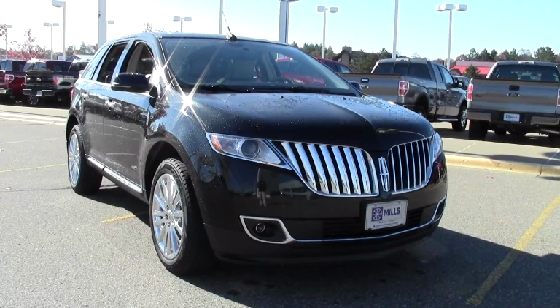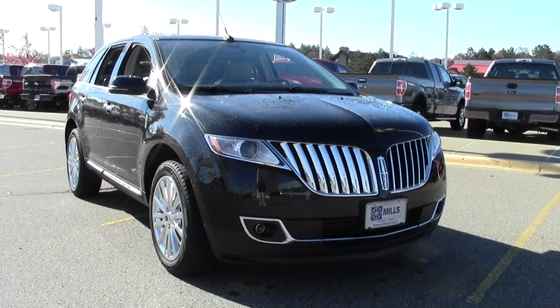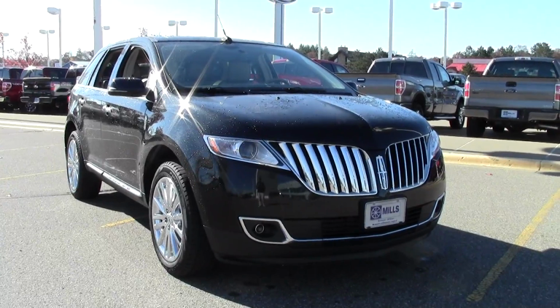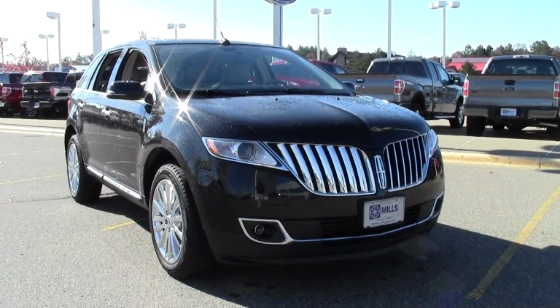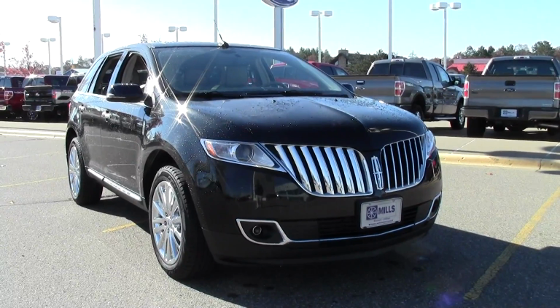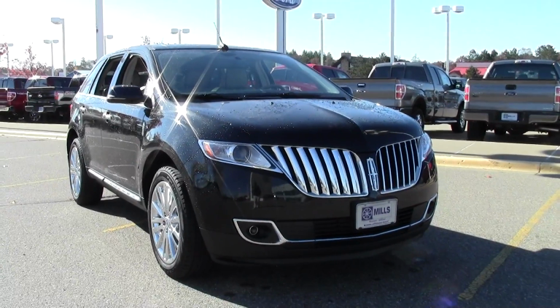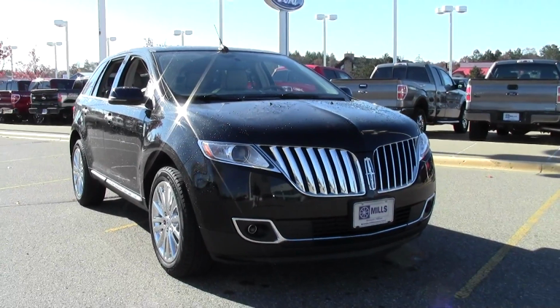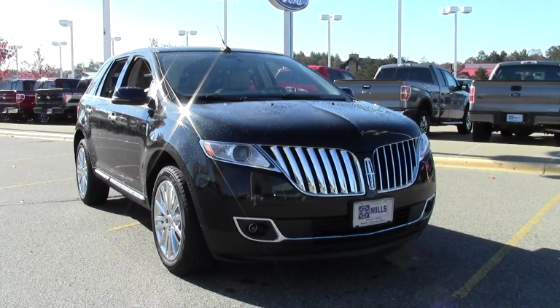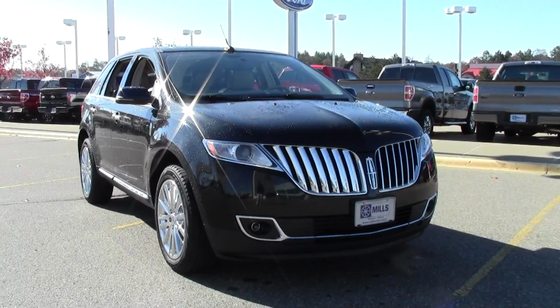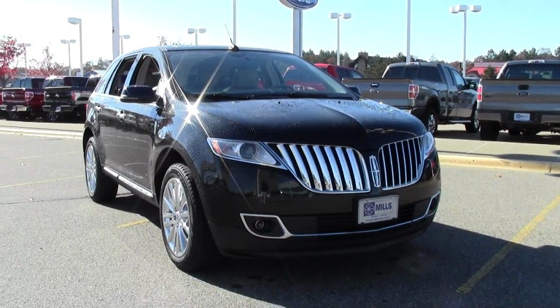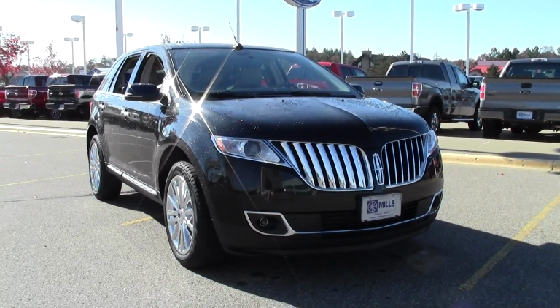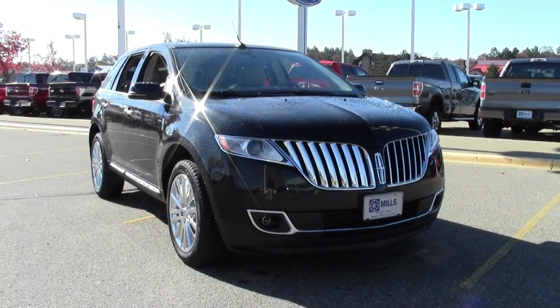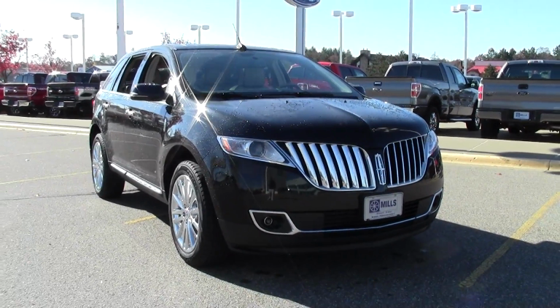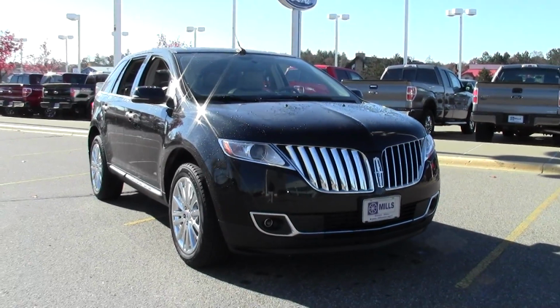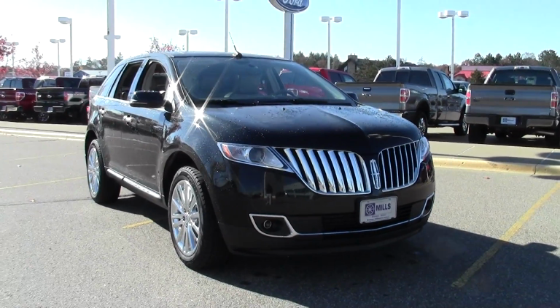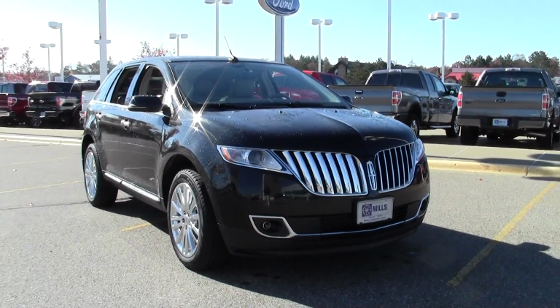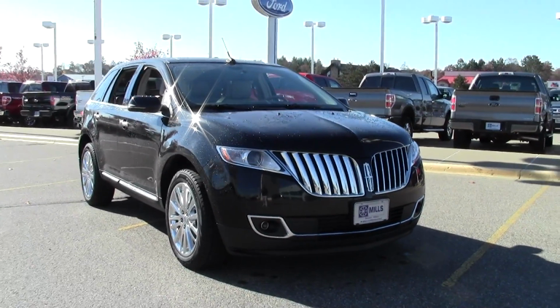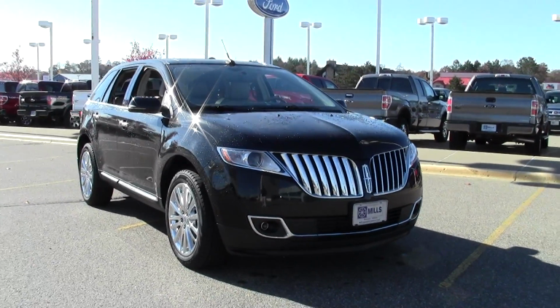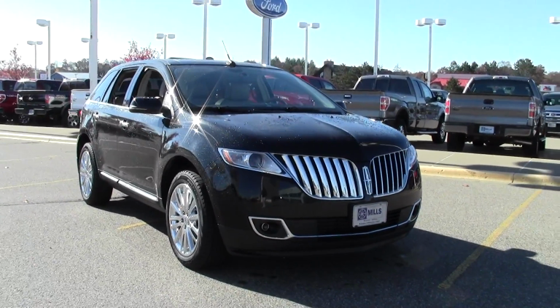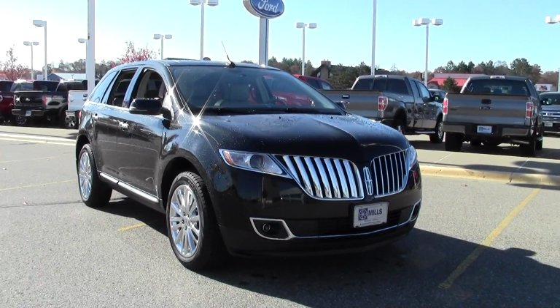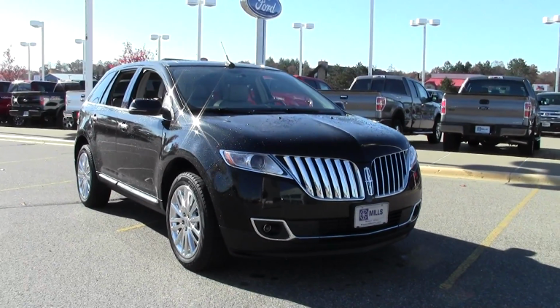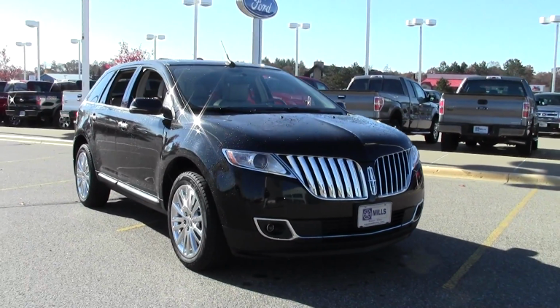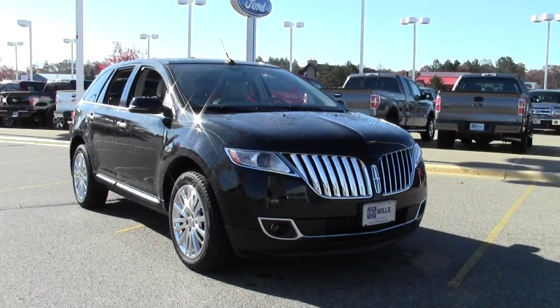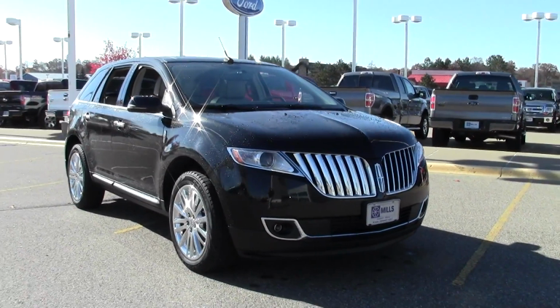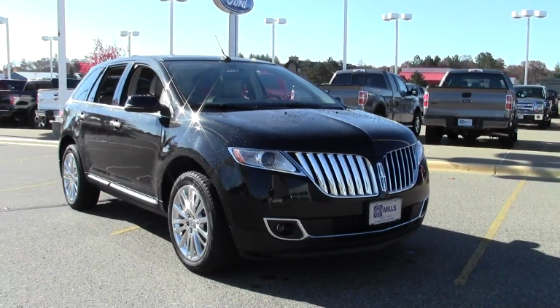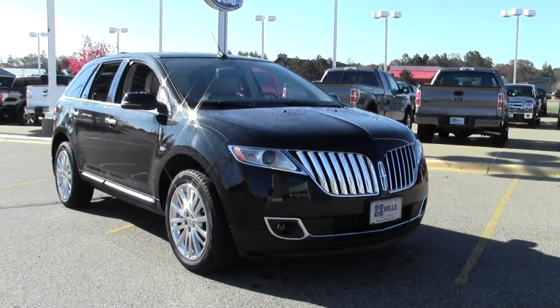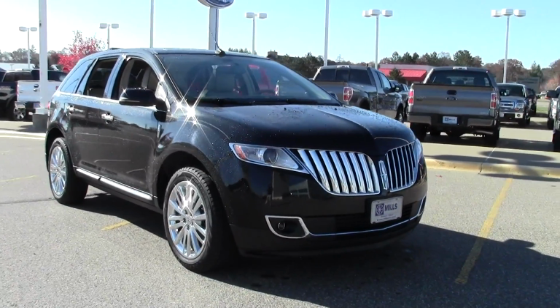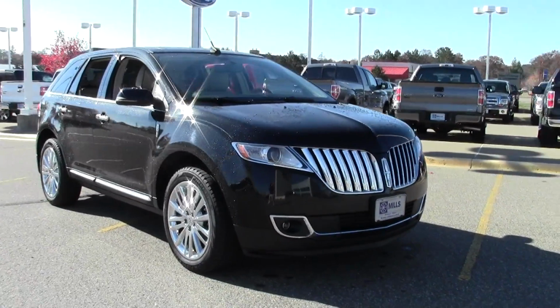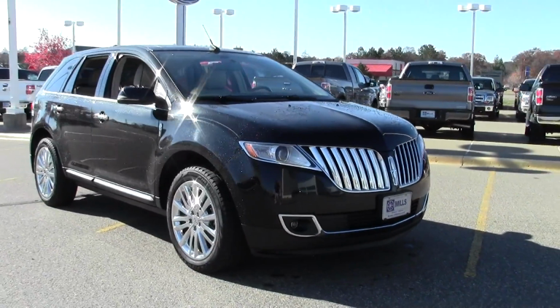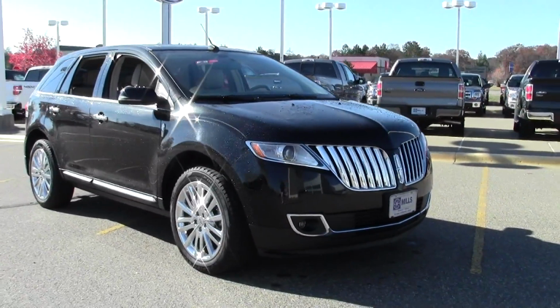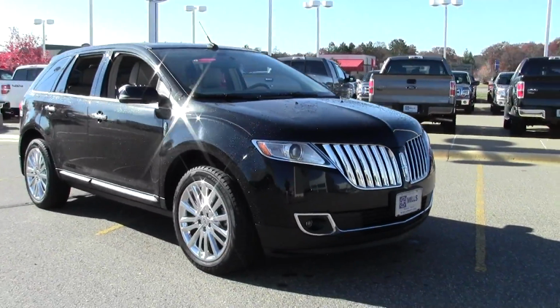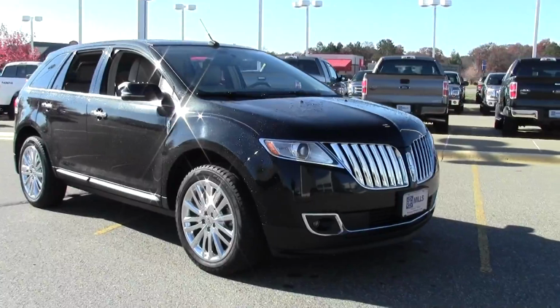If you're looking for luxury, then stop by Mills Ford — they have a great selection of certified pre-owned Lincolns.